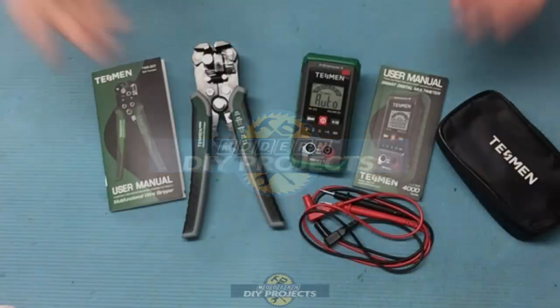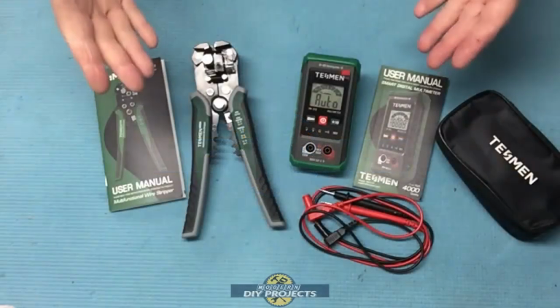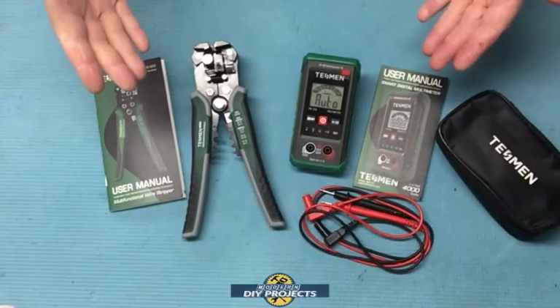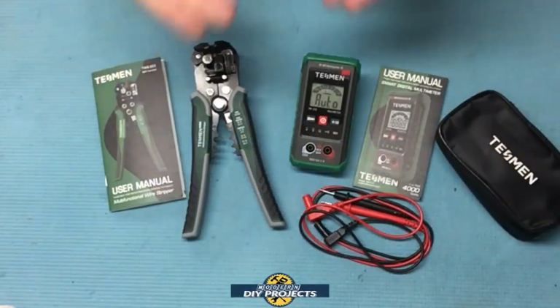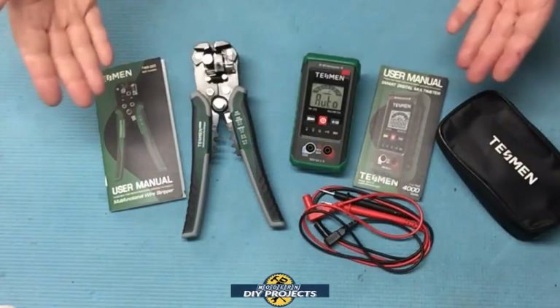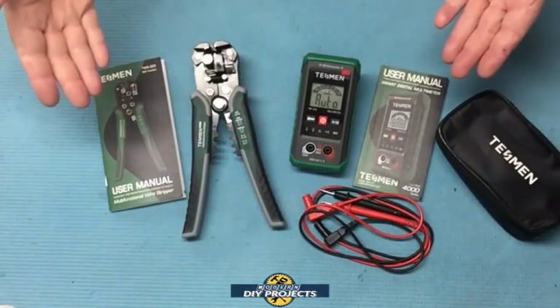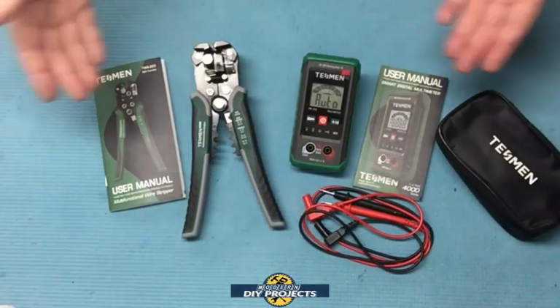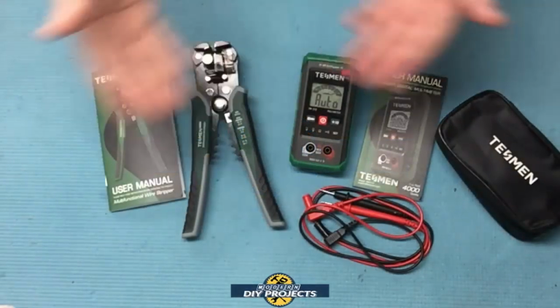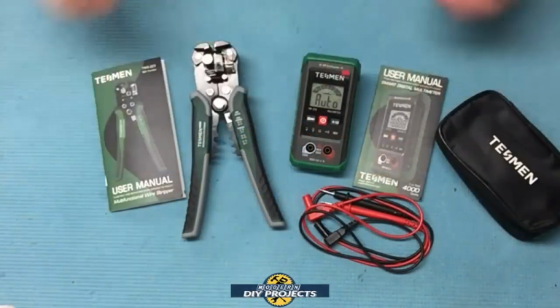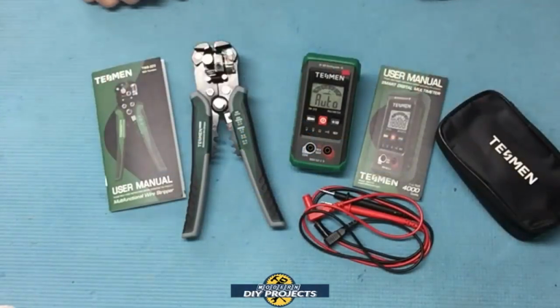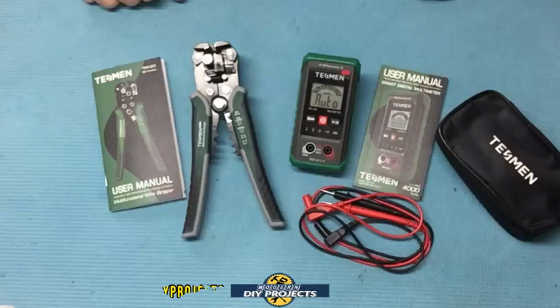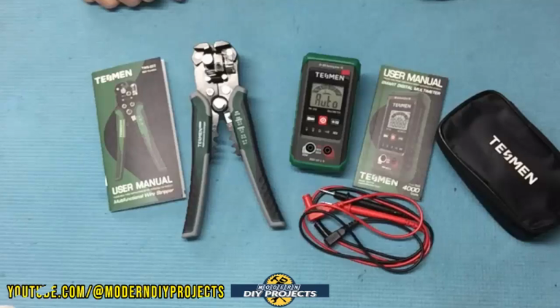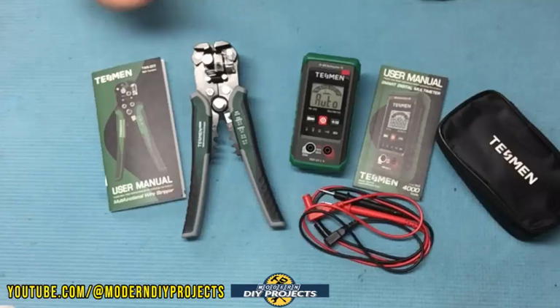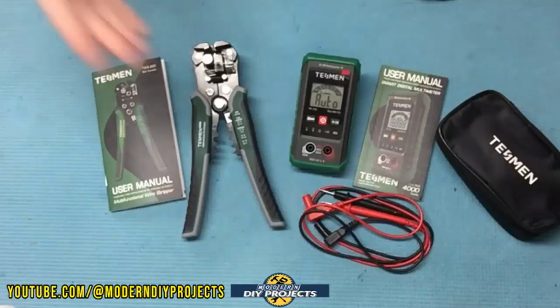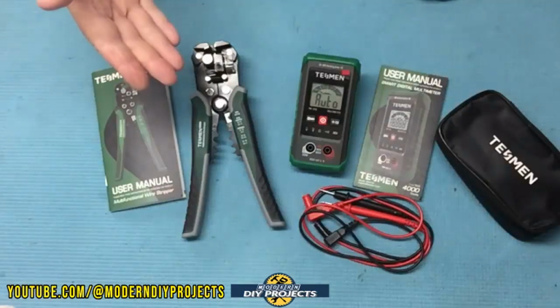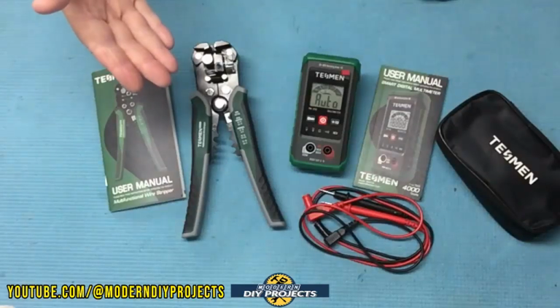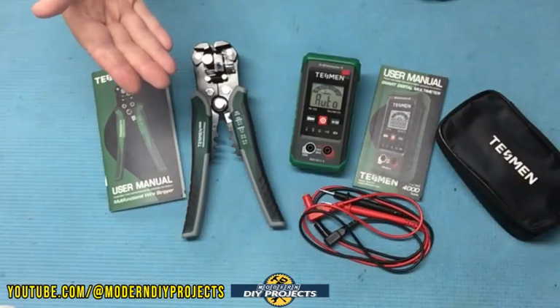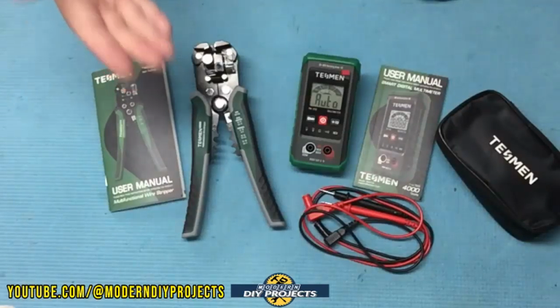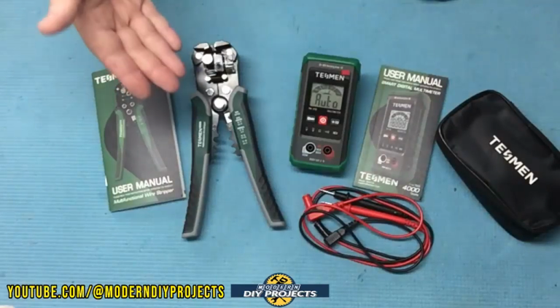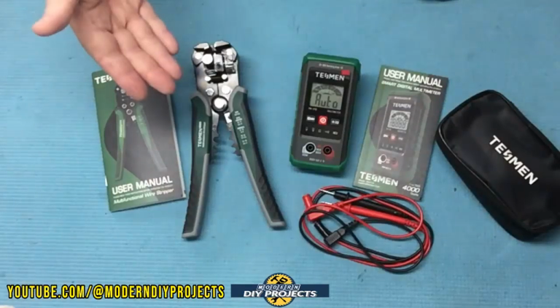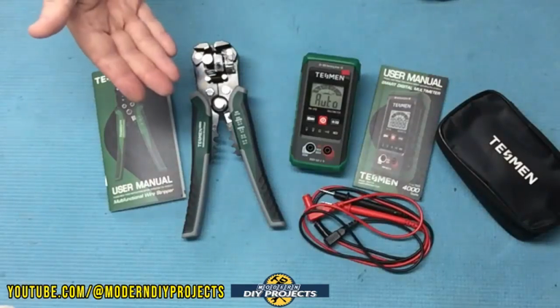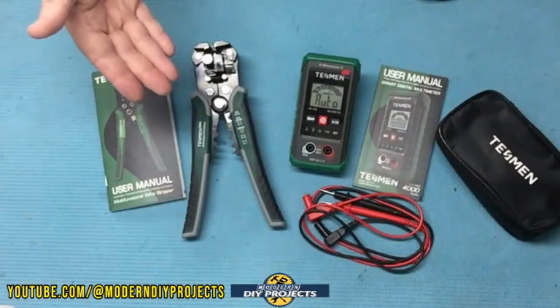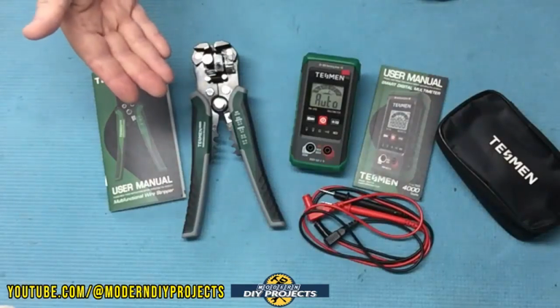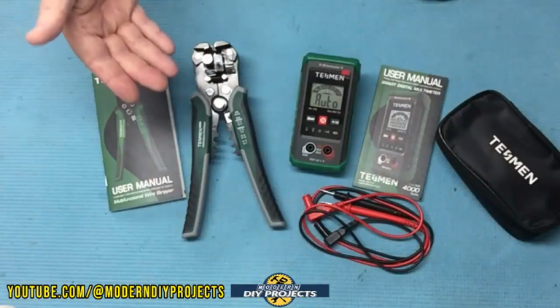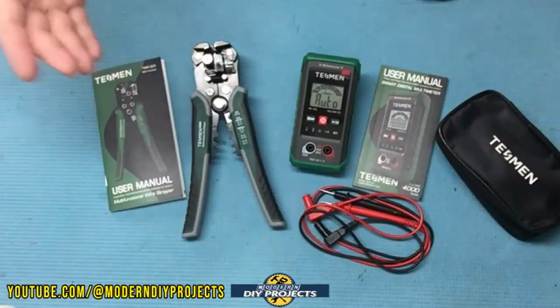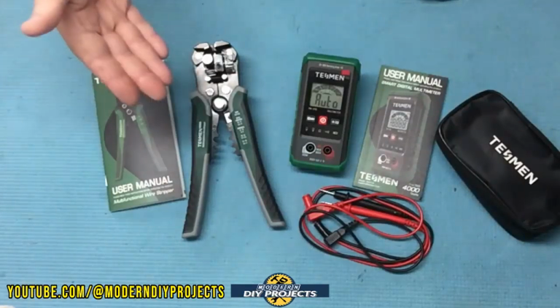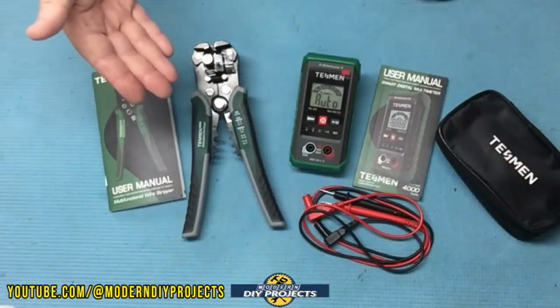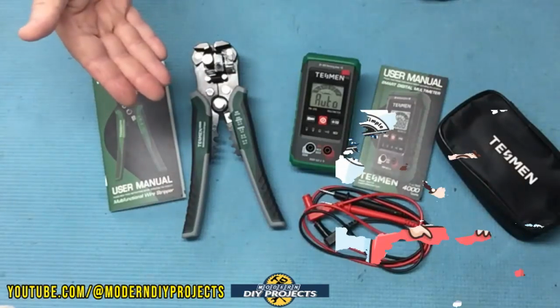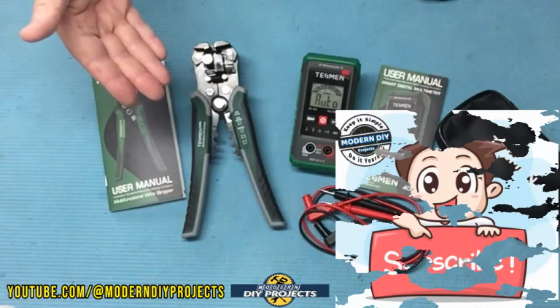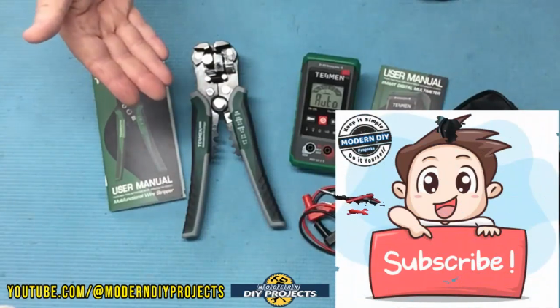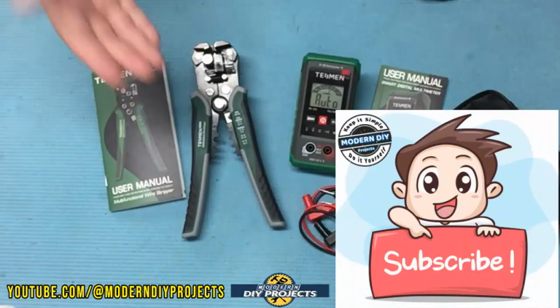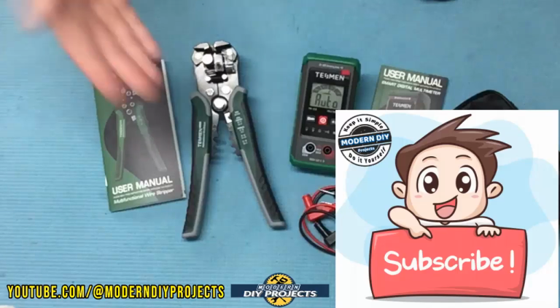Alright guys, so when you unbox these, this is everything you get. So let's talk a little bit about some of the features that these have before we get started testing them.